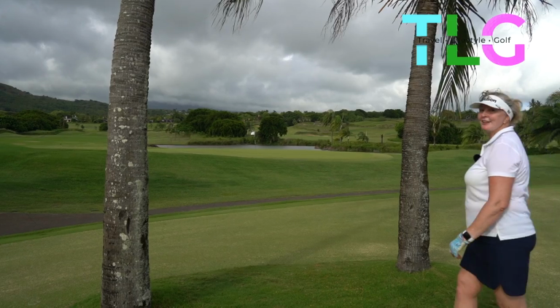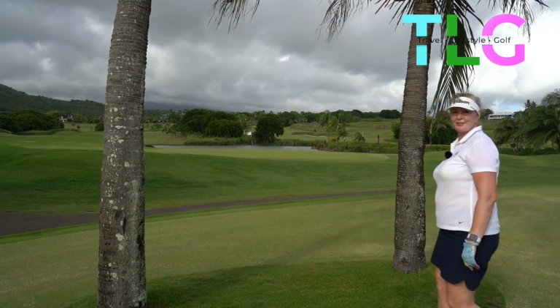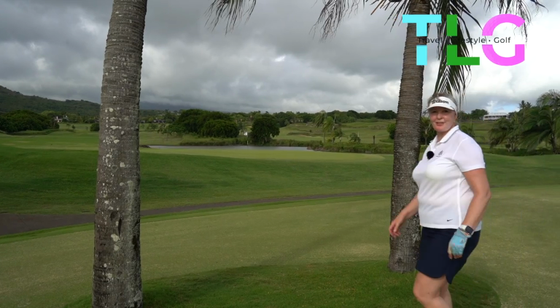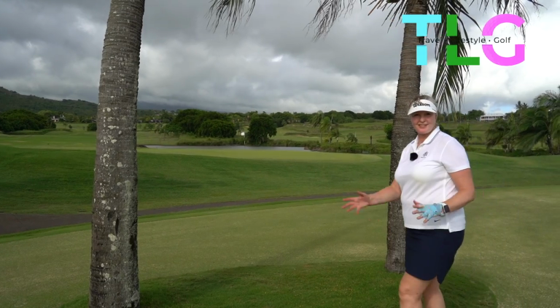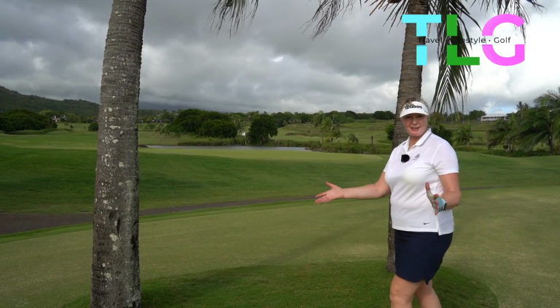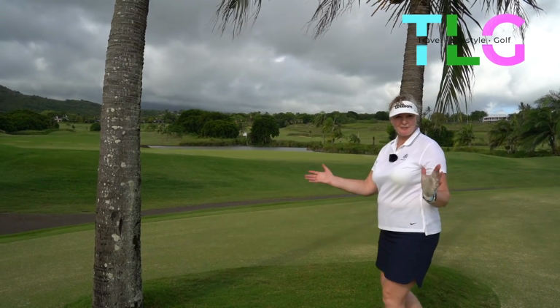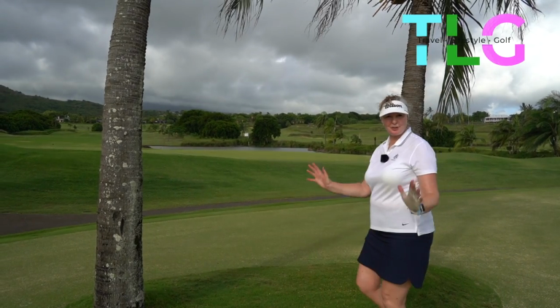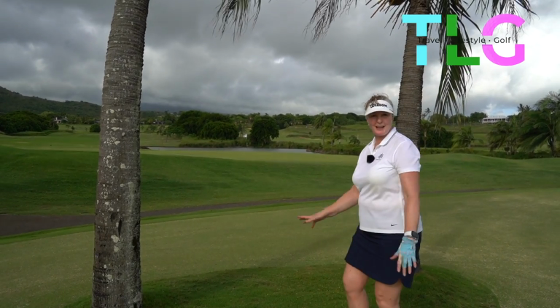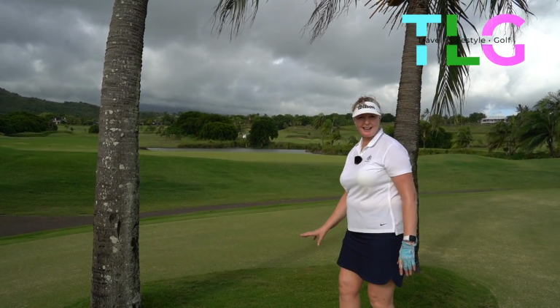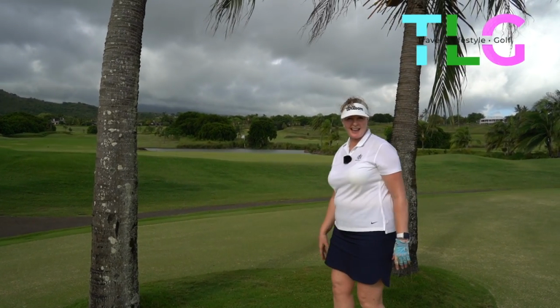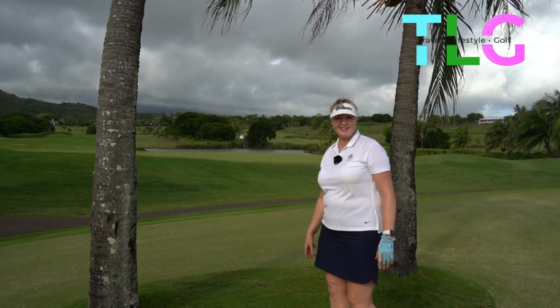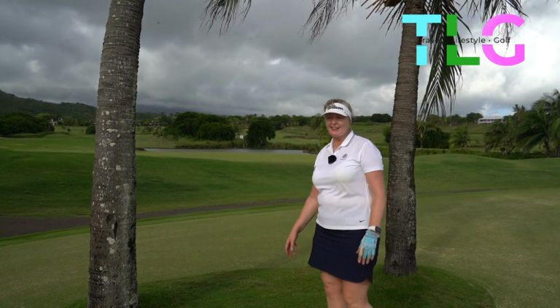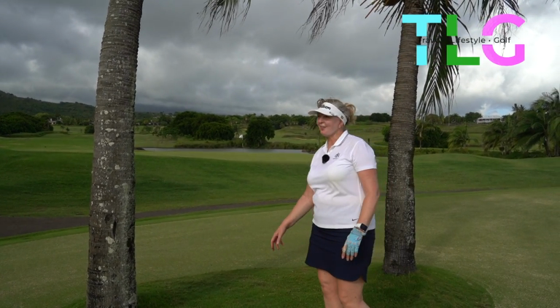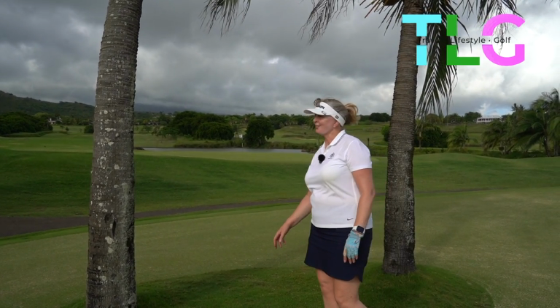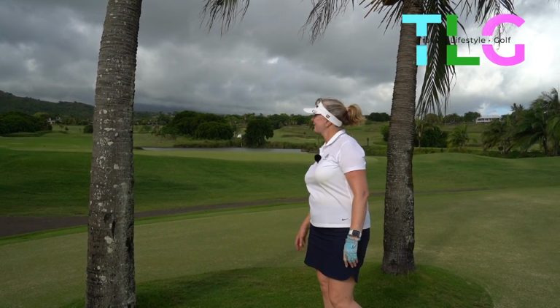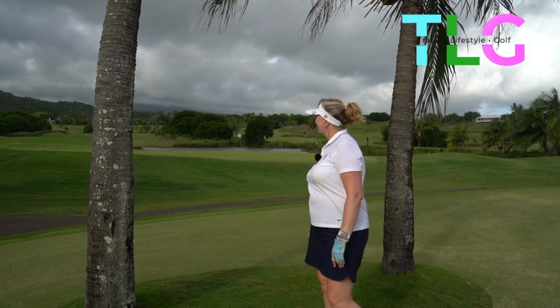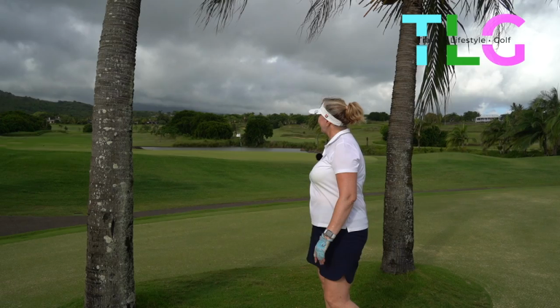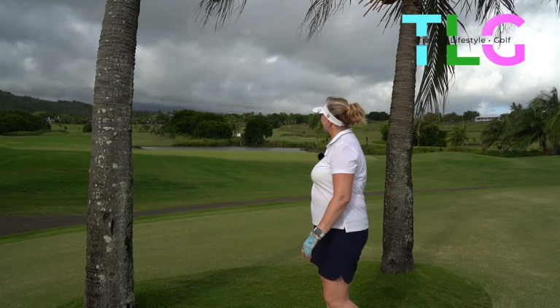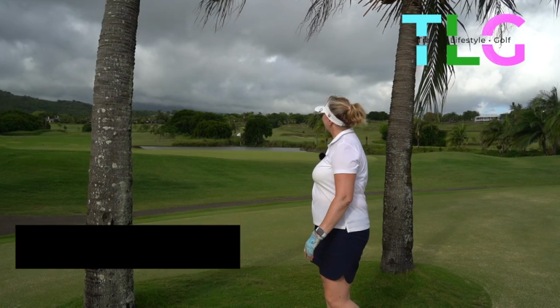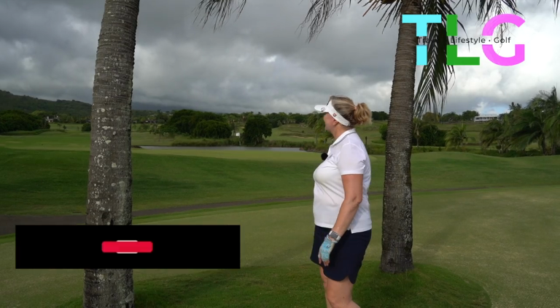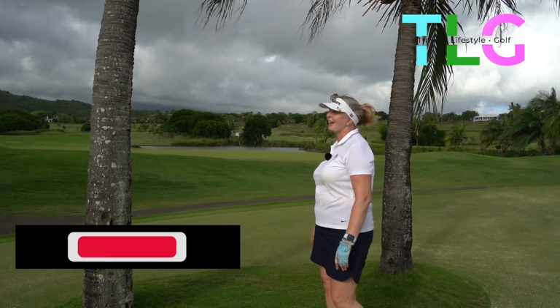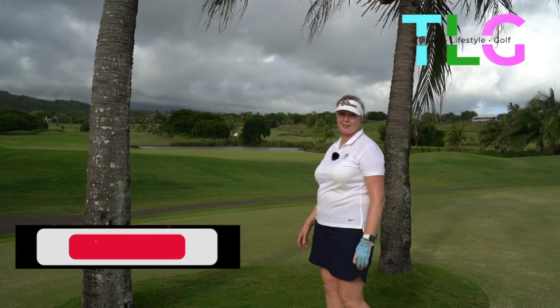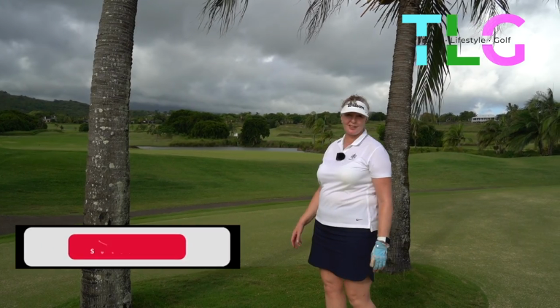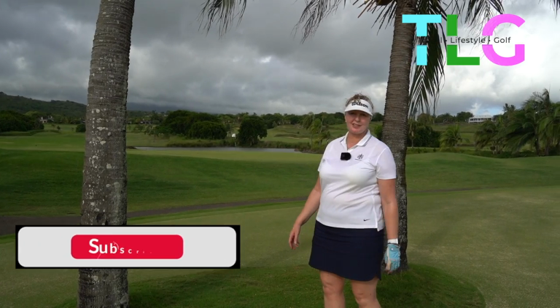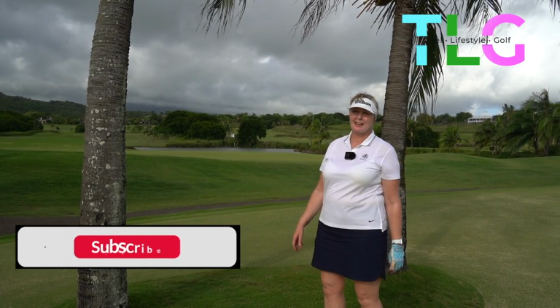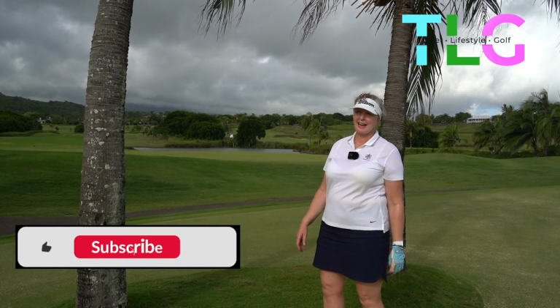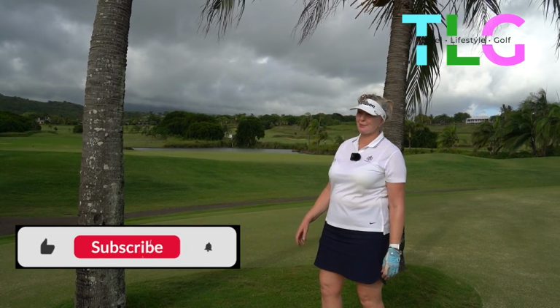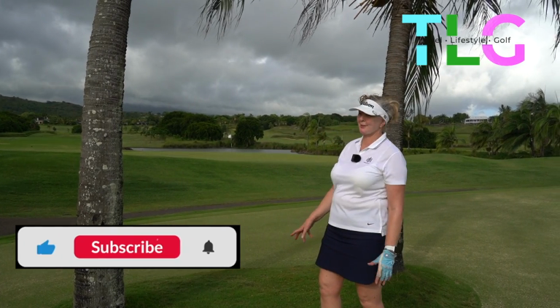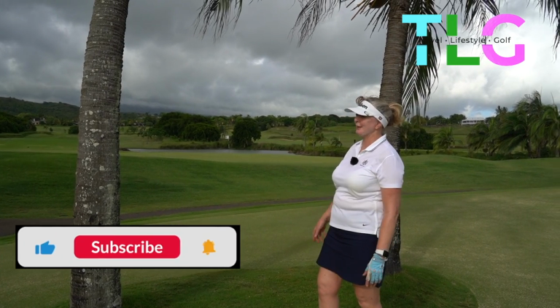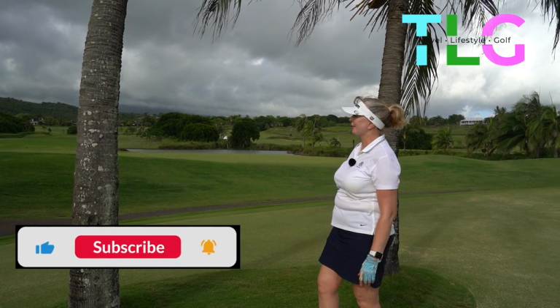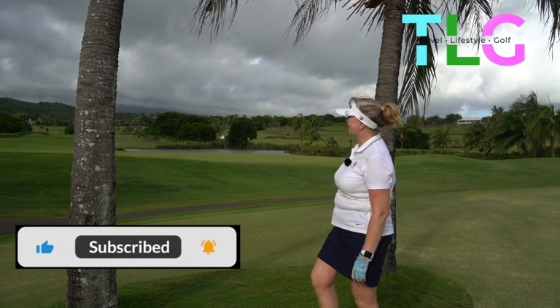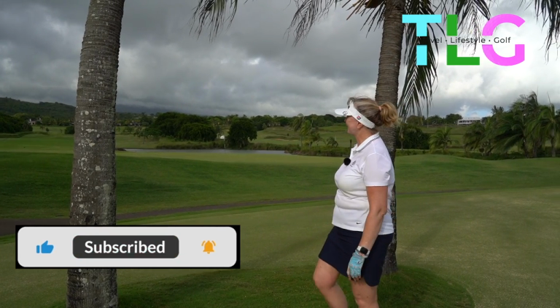So that's it. We've just played 18 holes on the chateau course here at Heritage. Absolutely loved it.